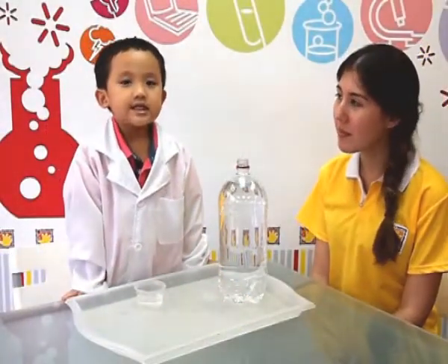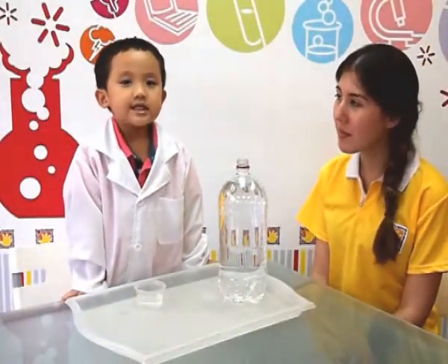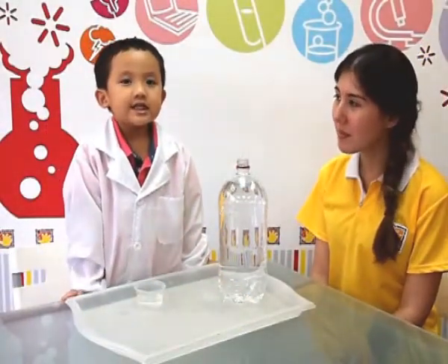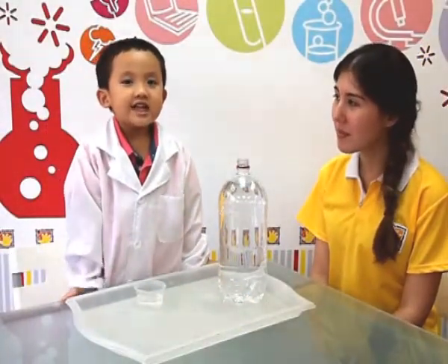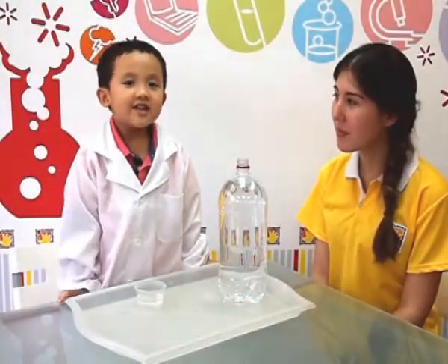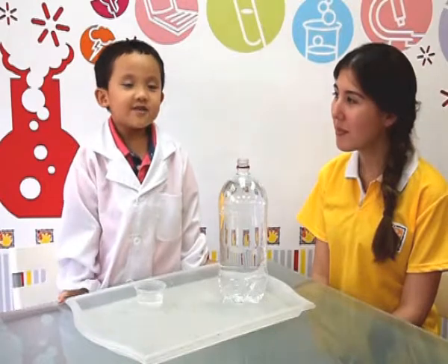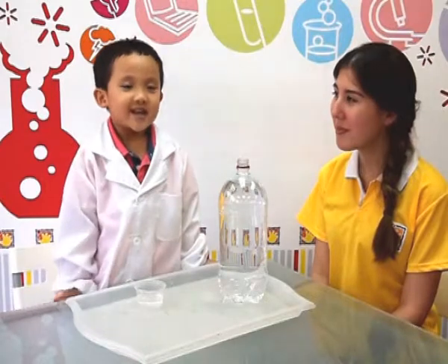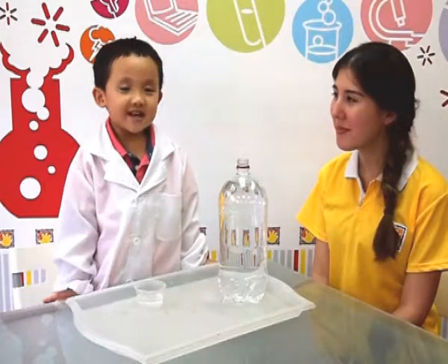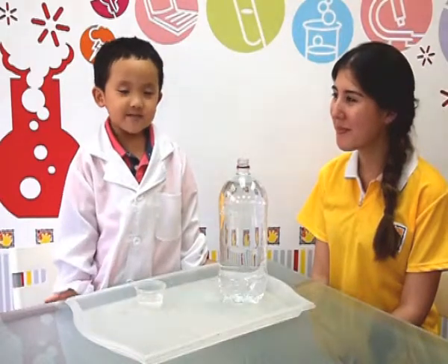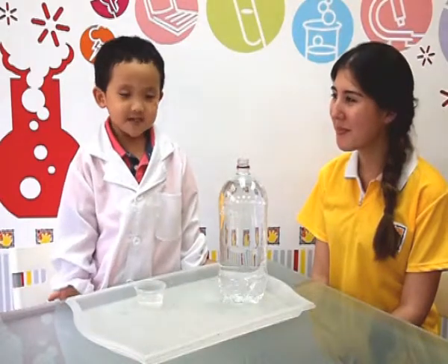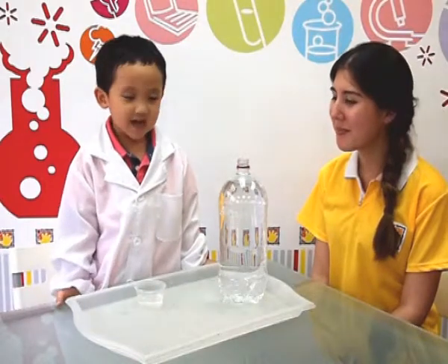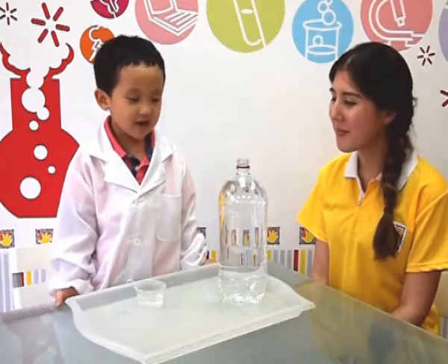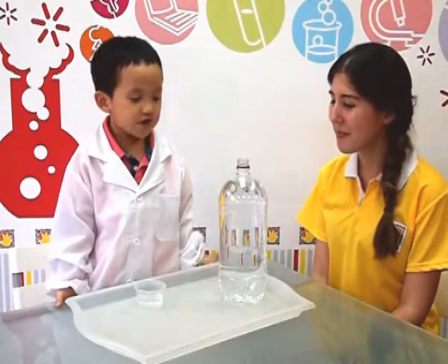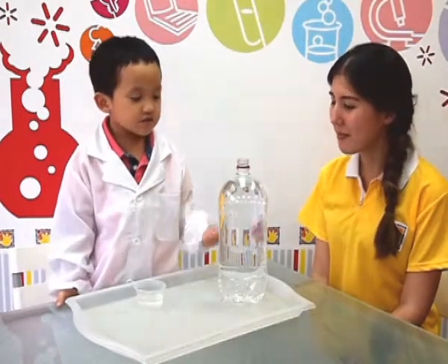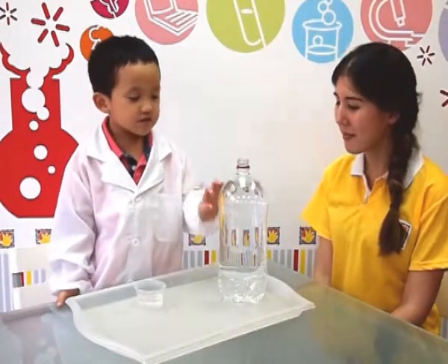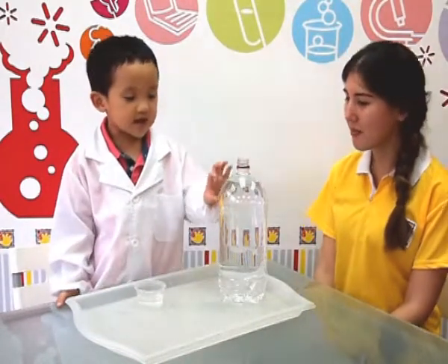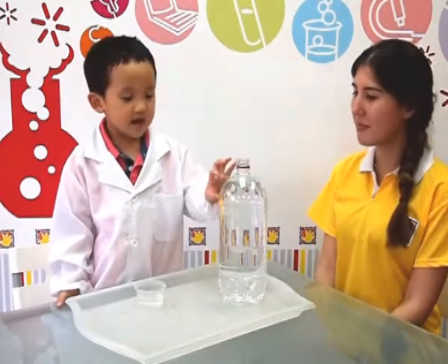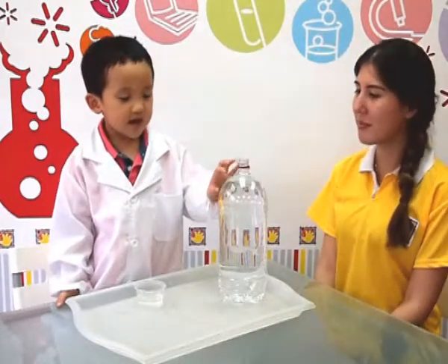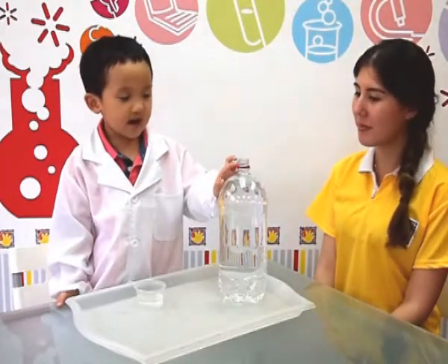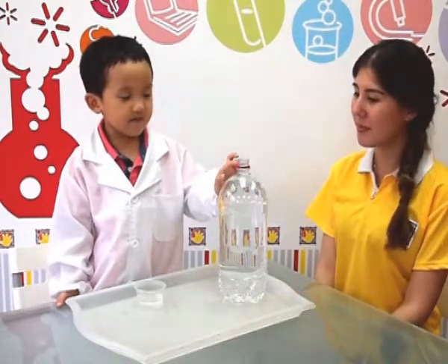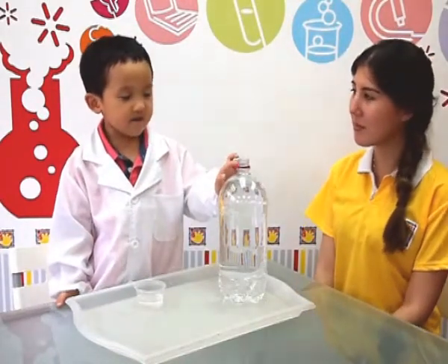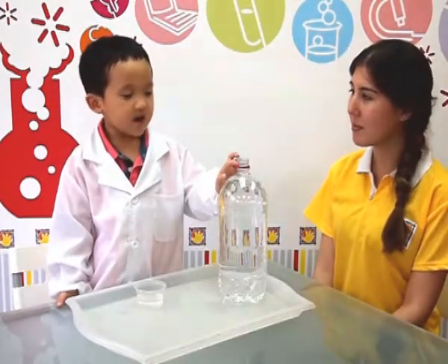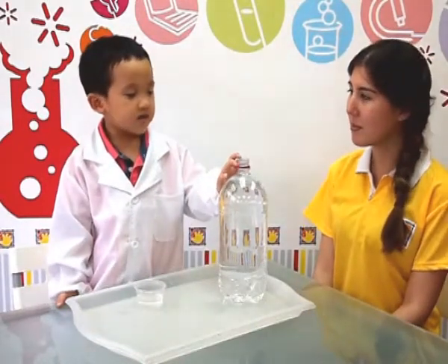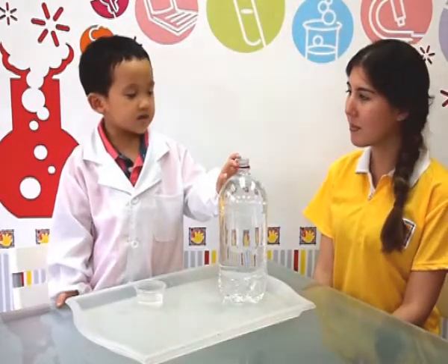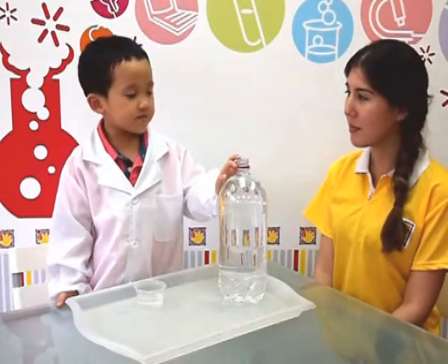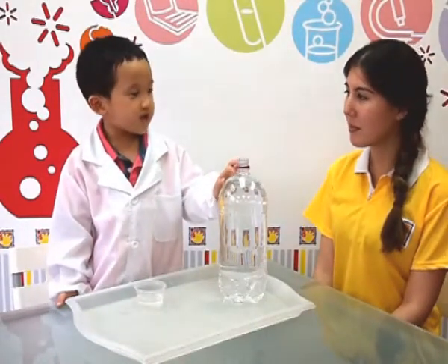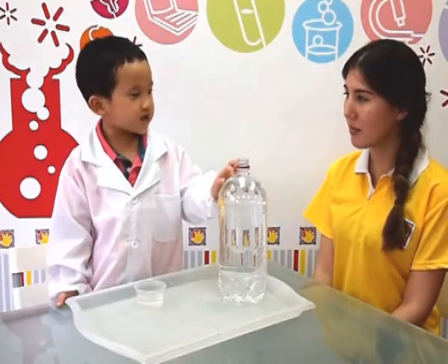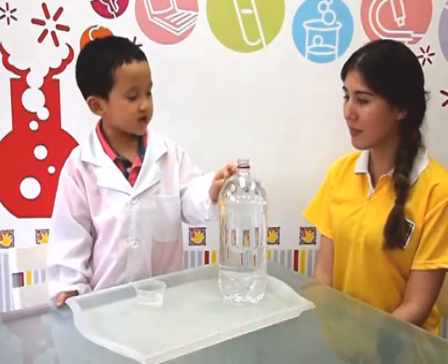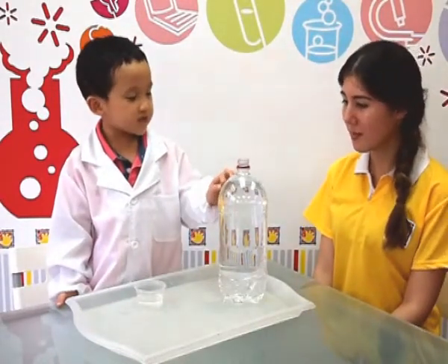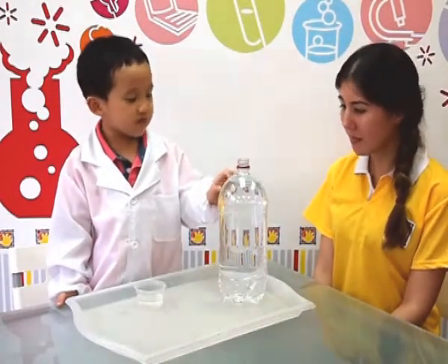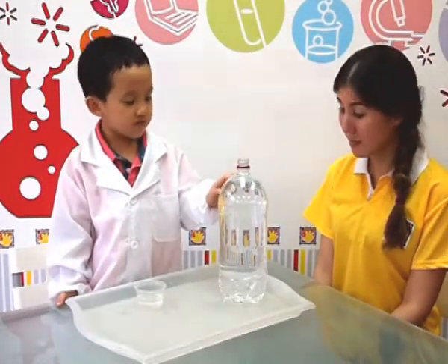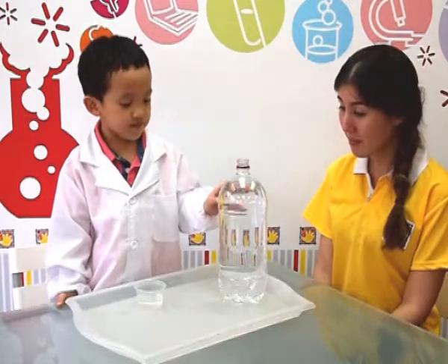Hello, my name is Kyle. Today I am doing a water pressure experiment.